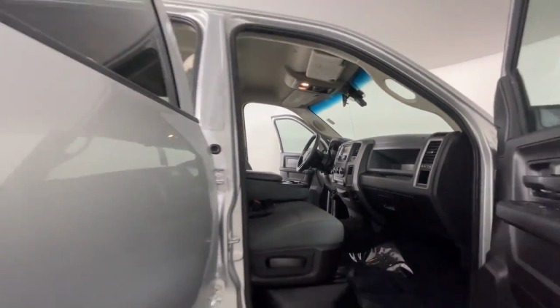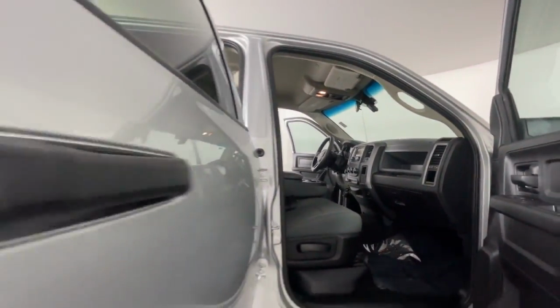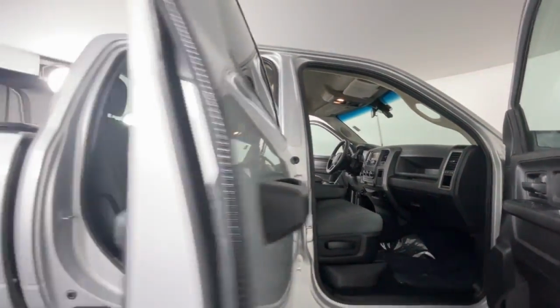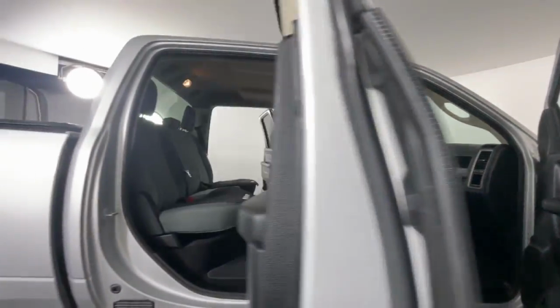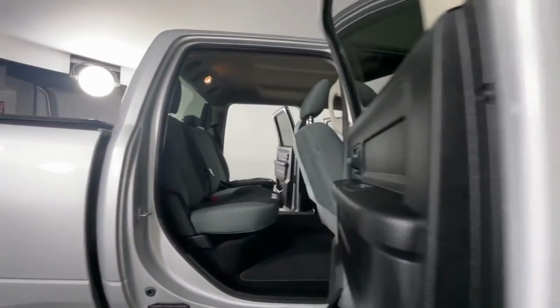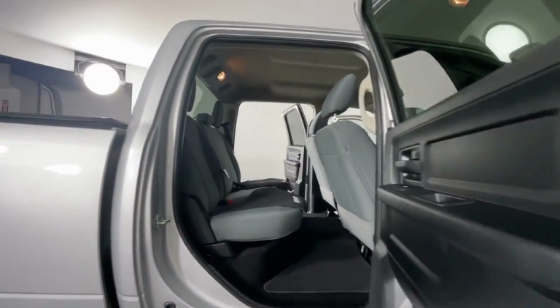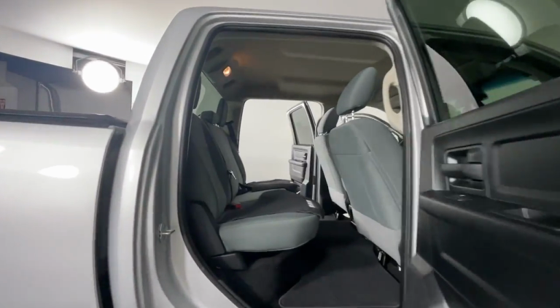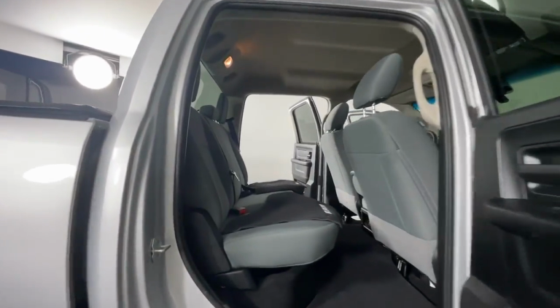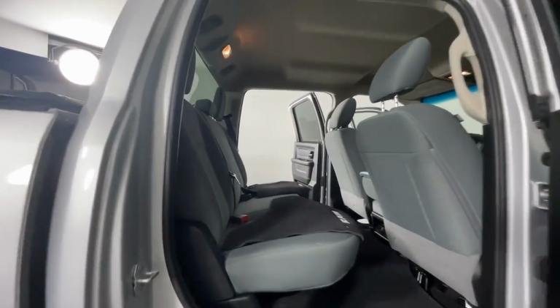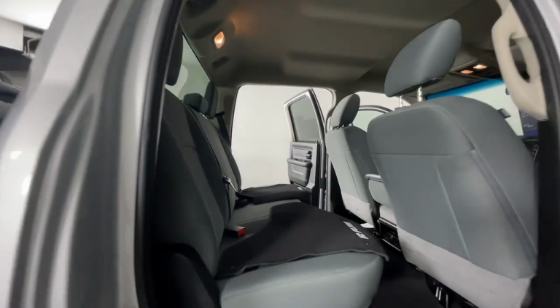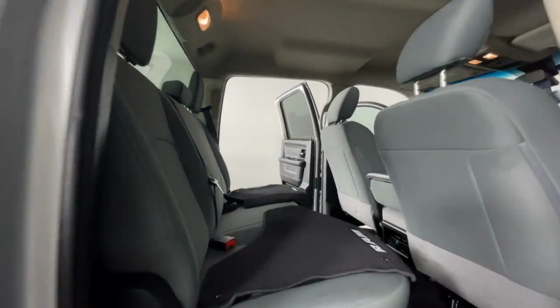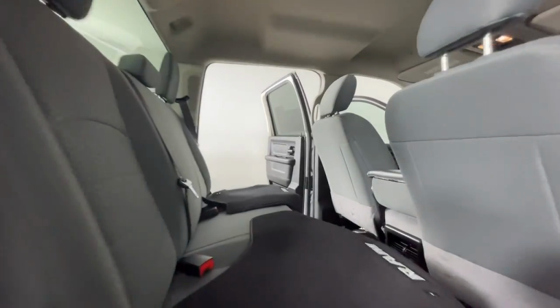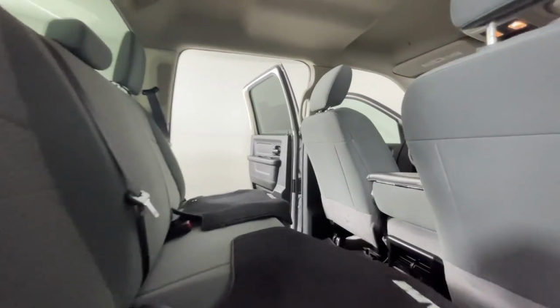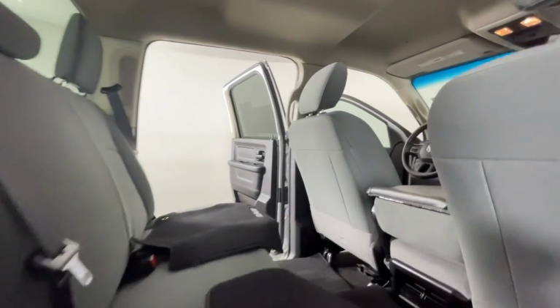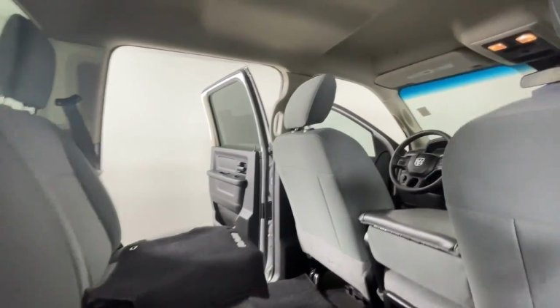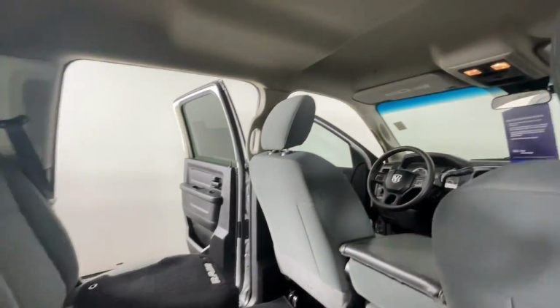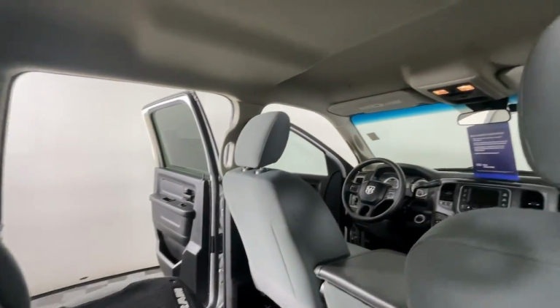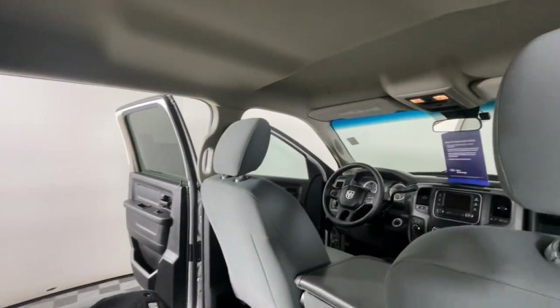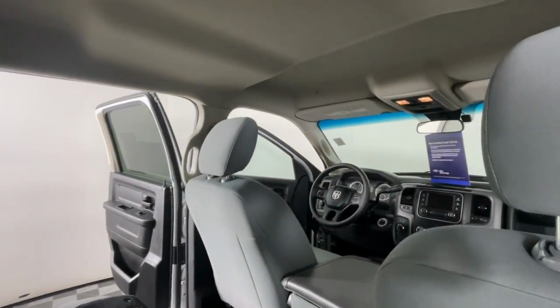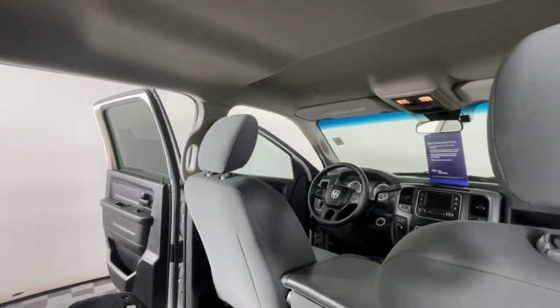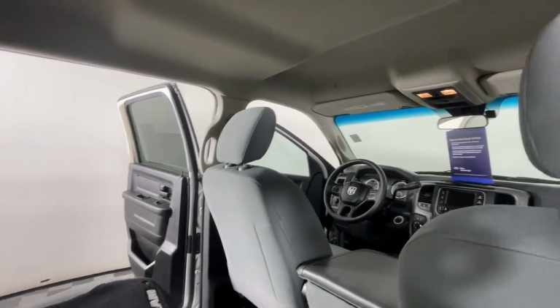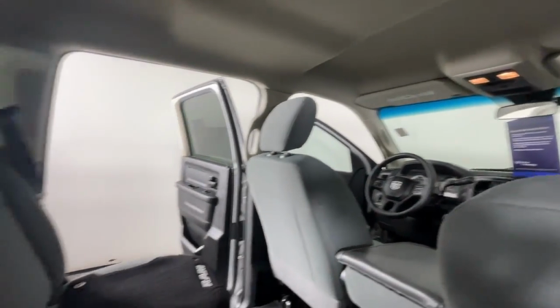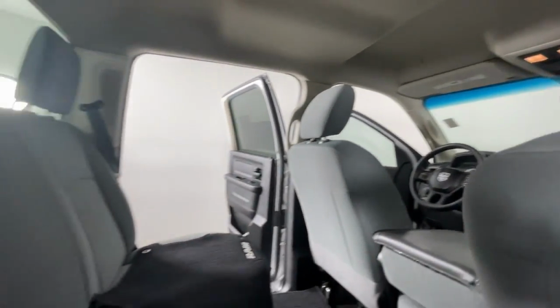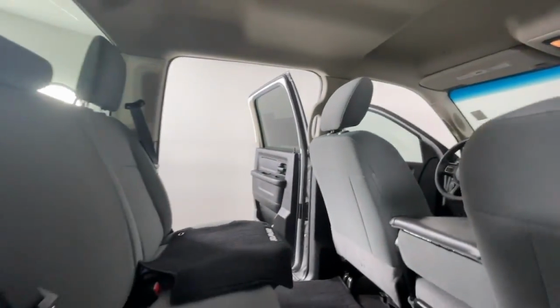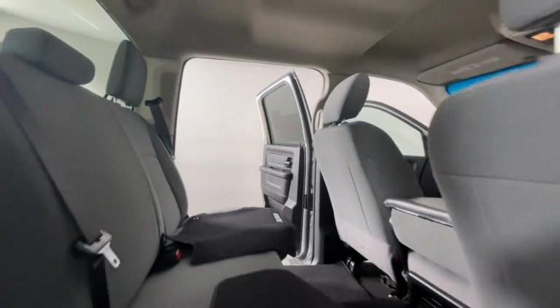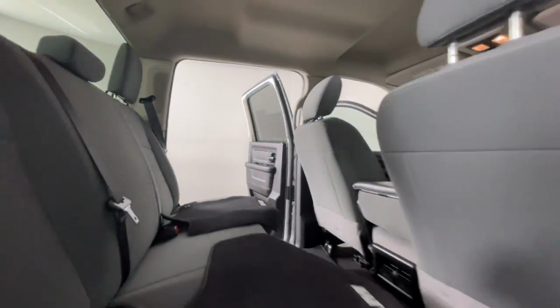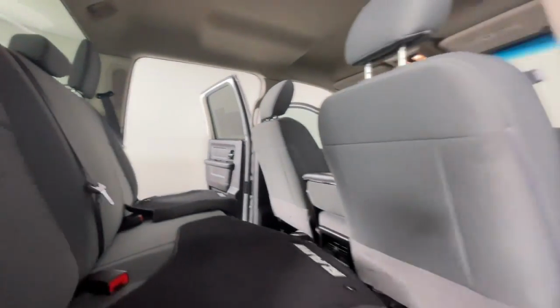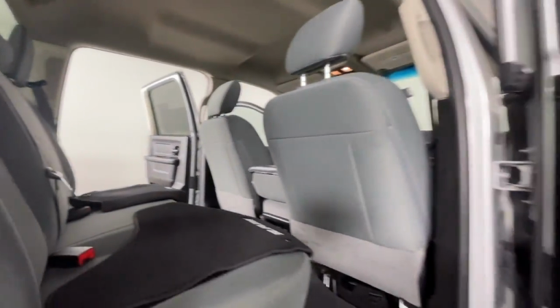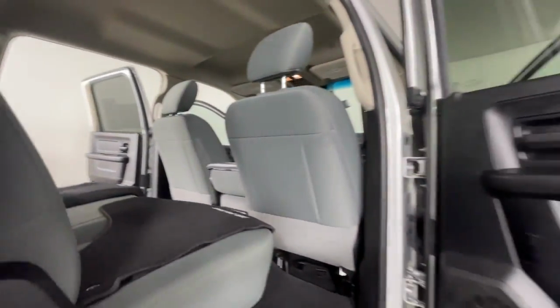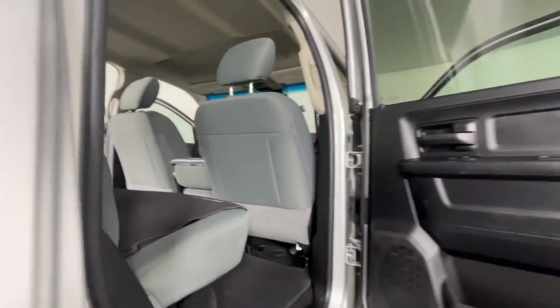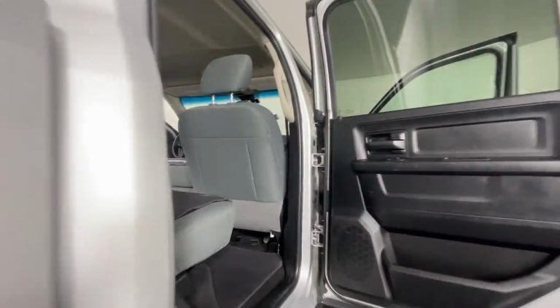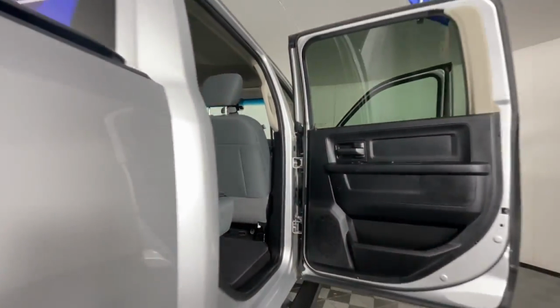Don't take chances when you tow. Get the truck with more than enough strength. Get the Ram 3500.